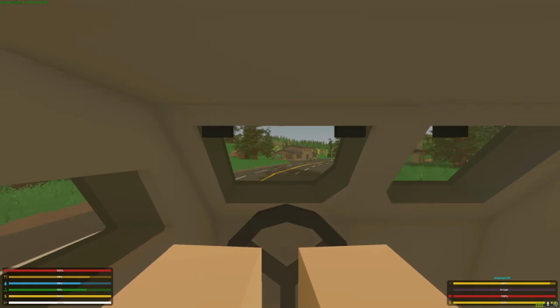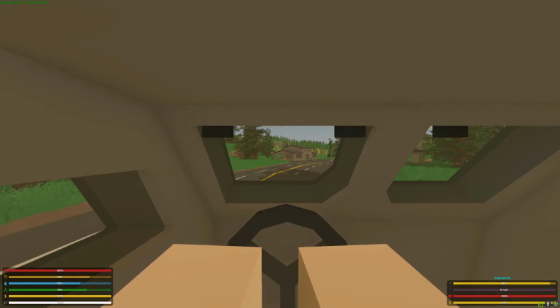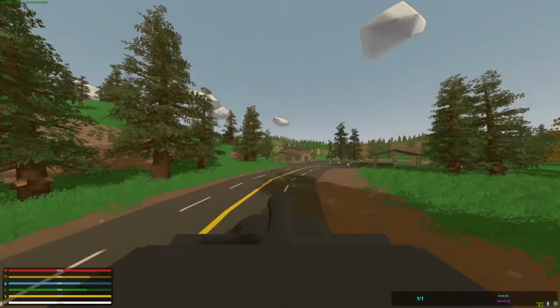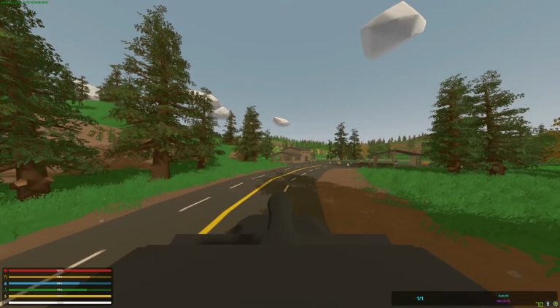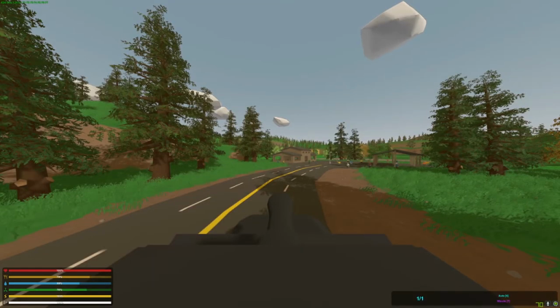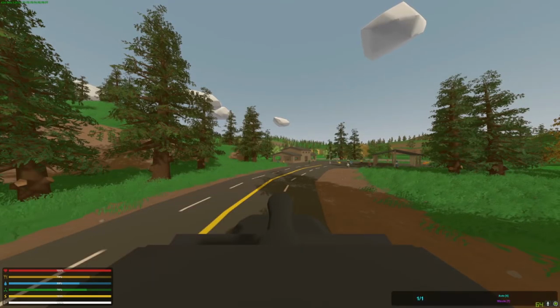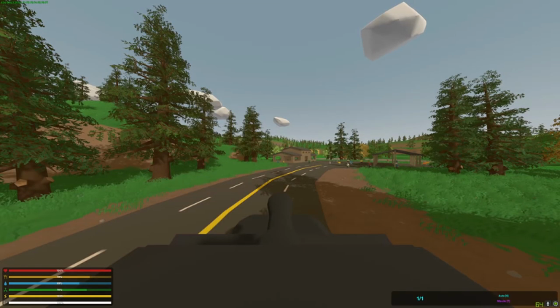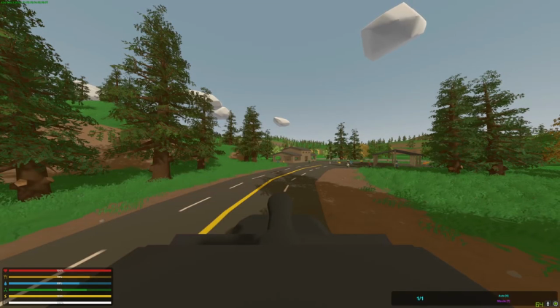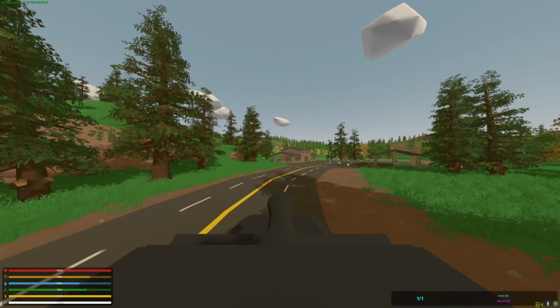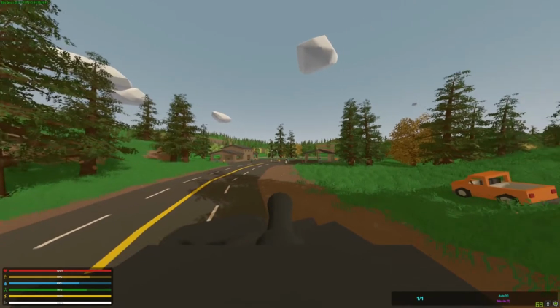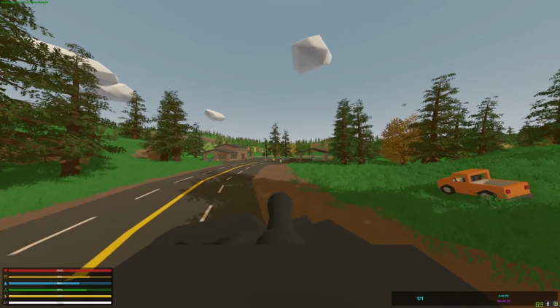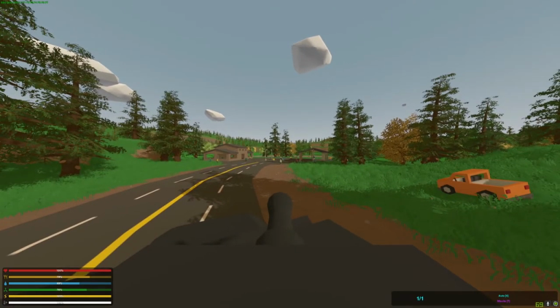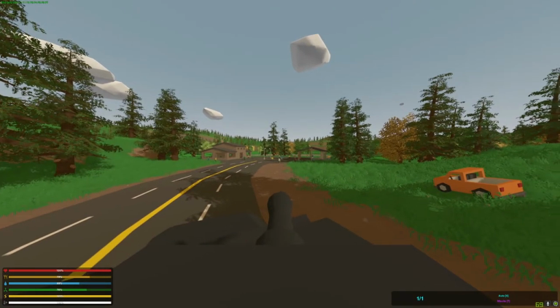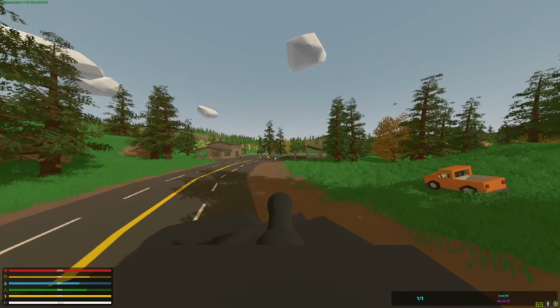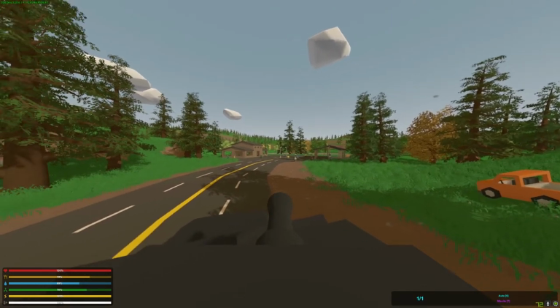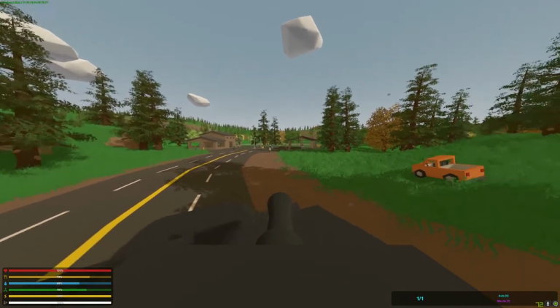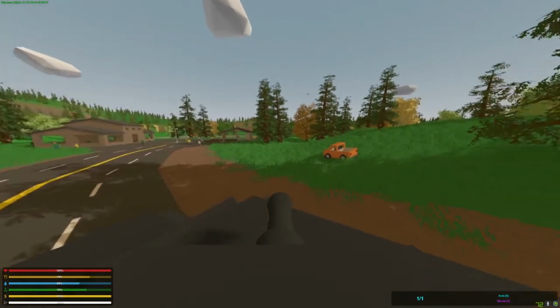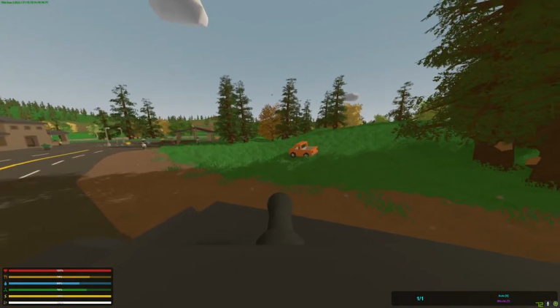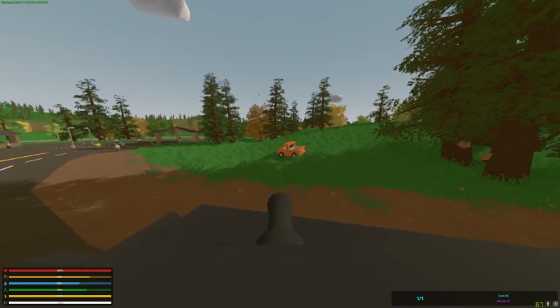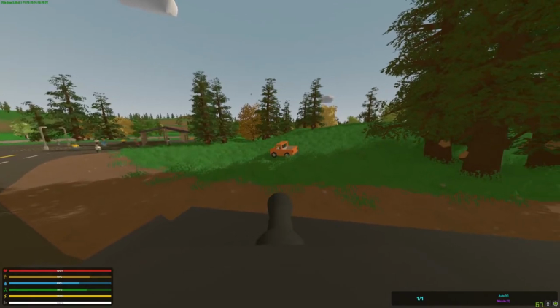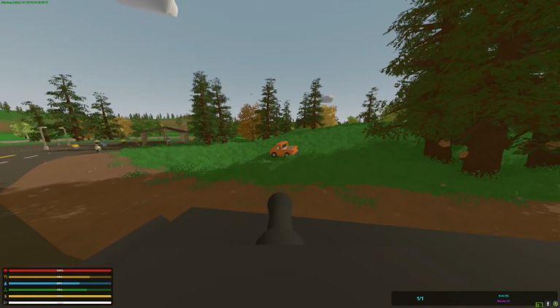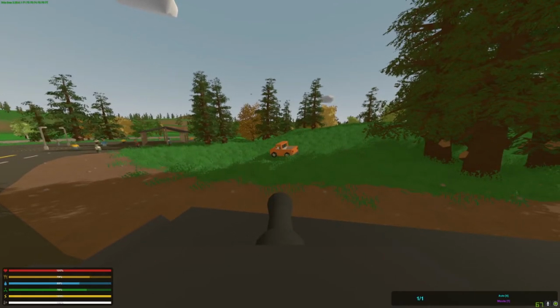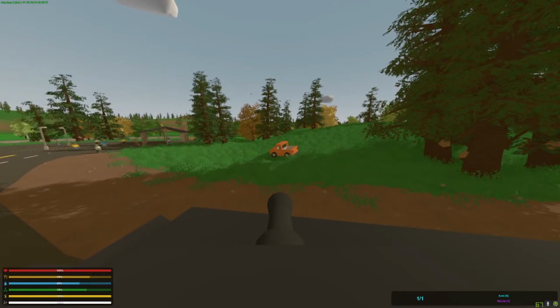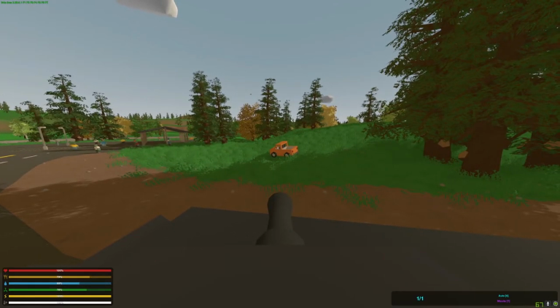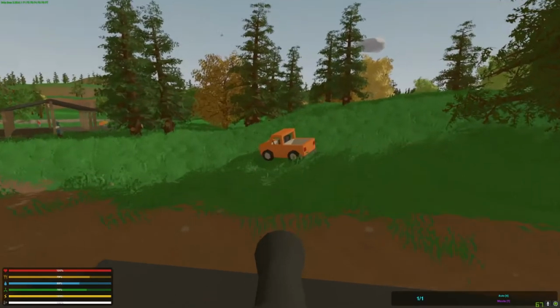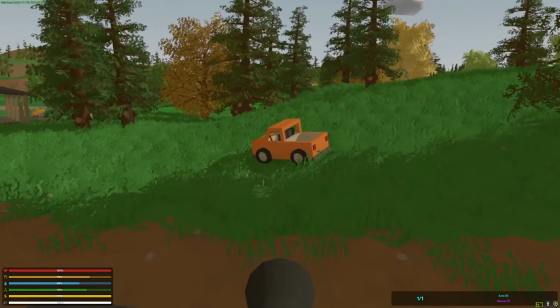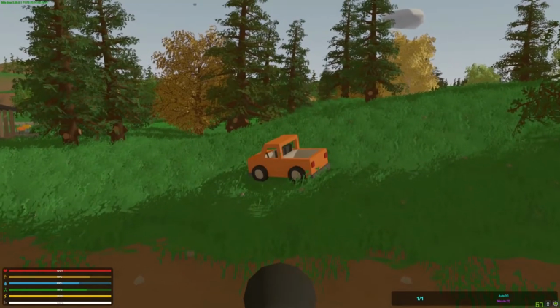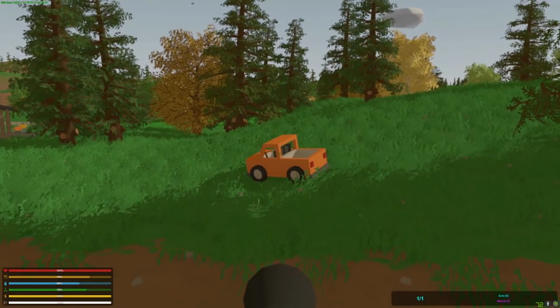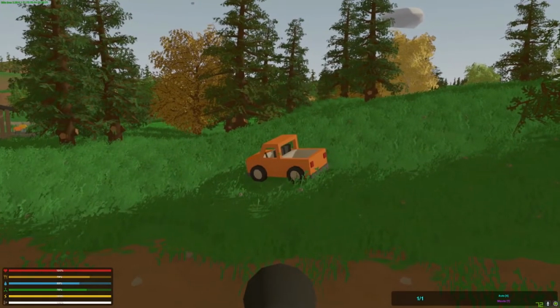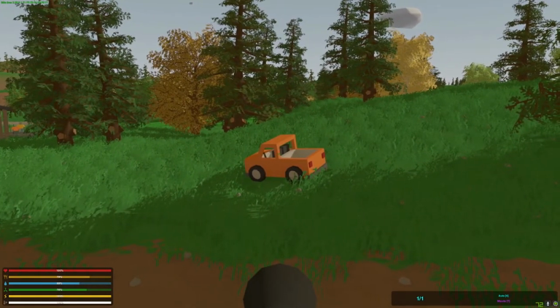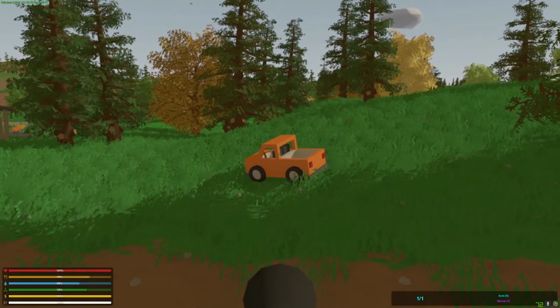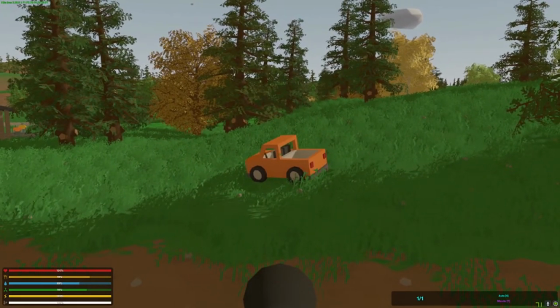F2 to switch to seat 2. Here we have the water cannon, and our test vehicle over here. Let's spray it down.